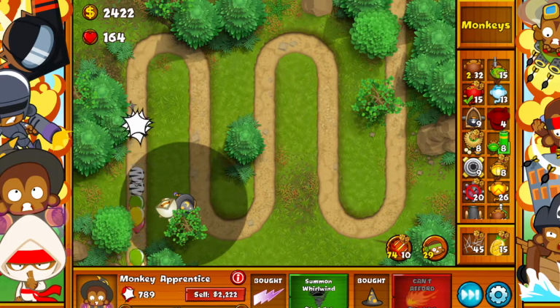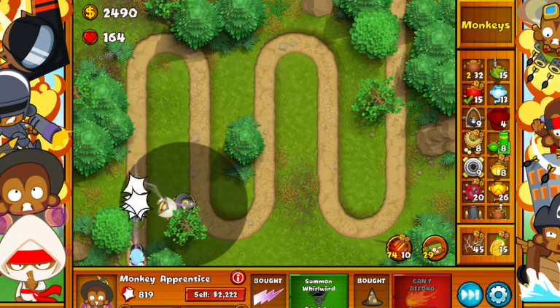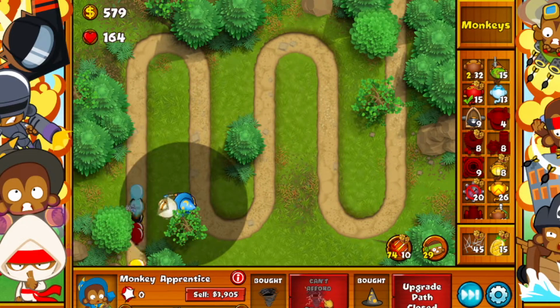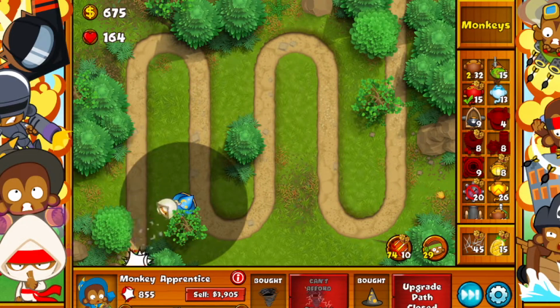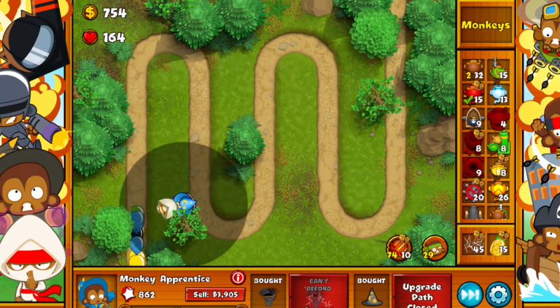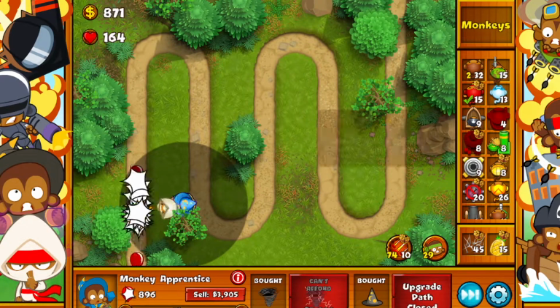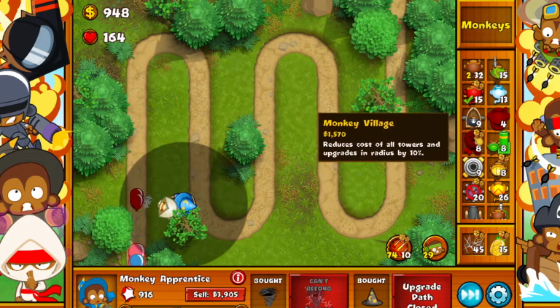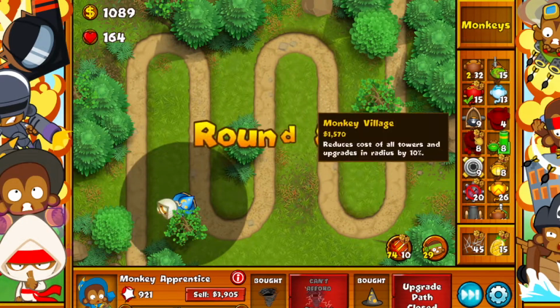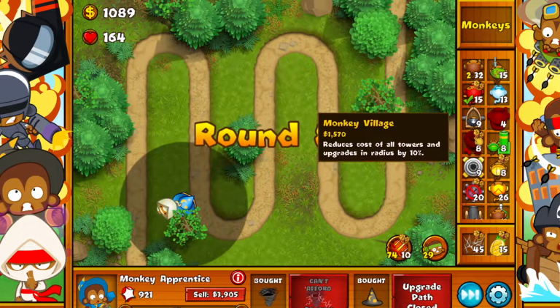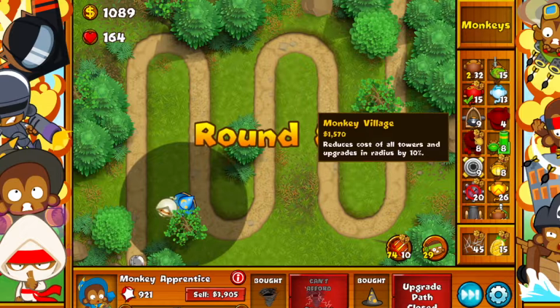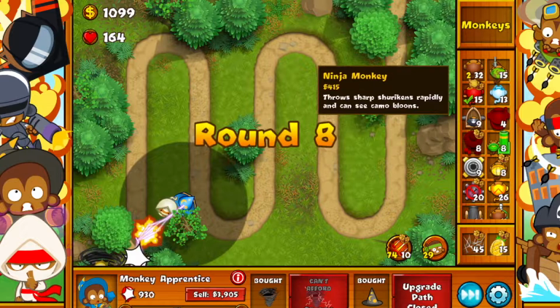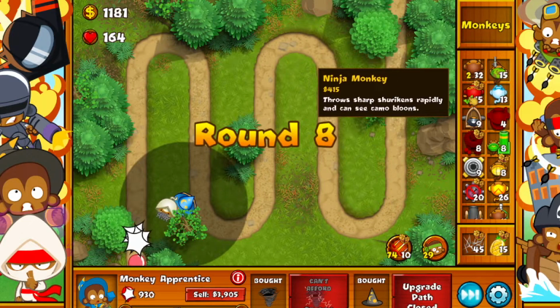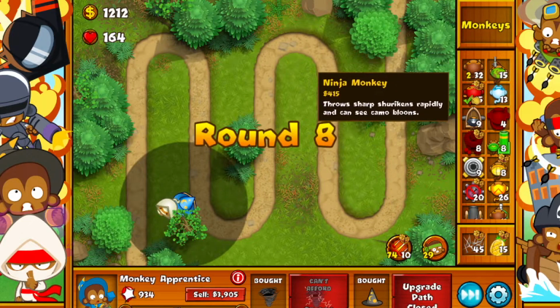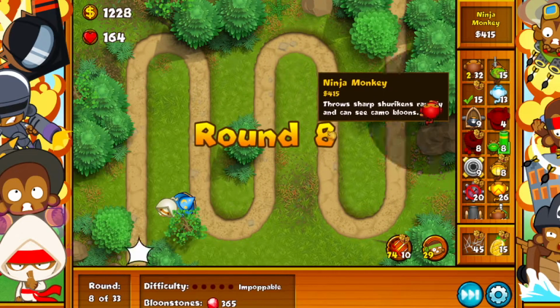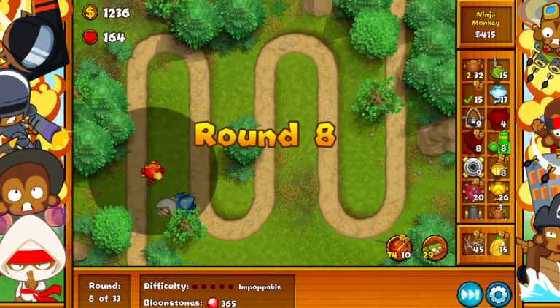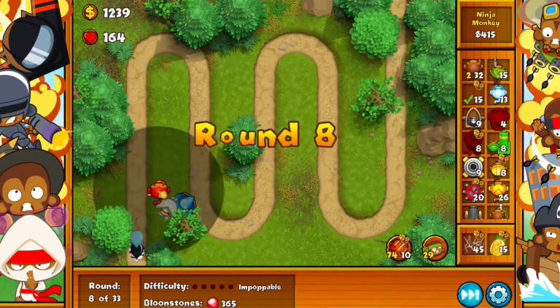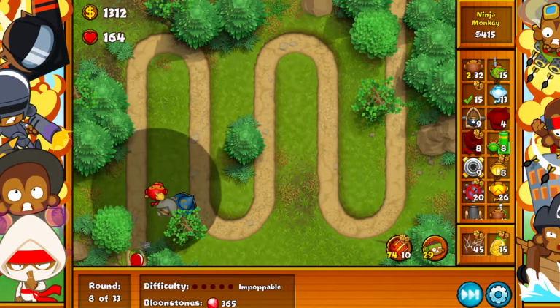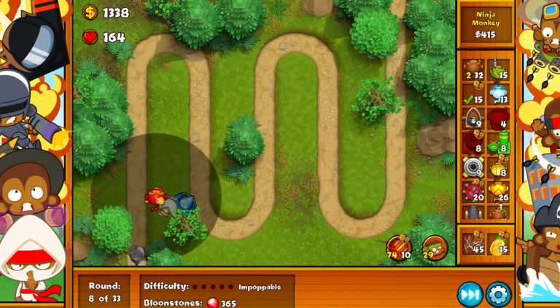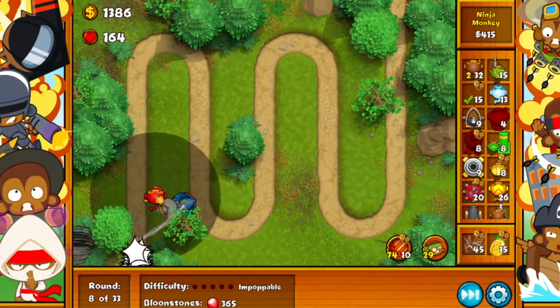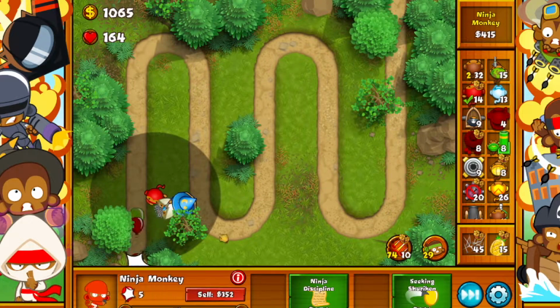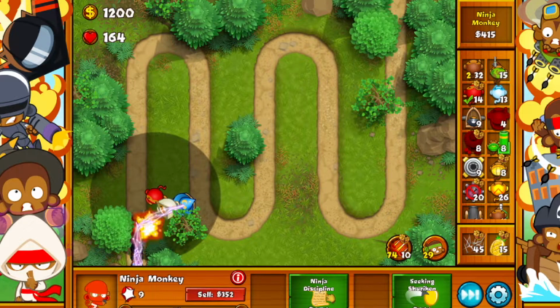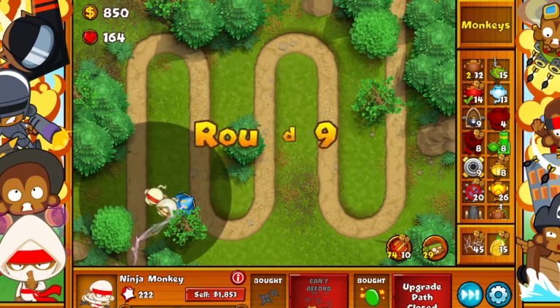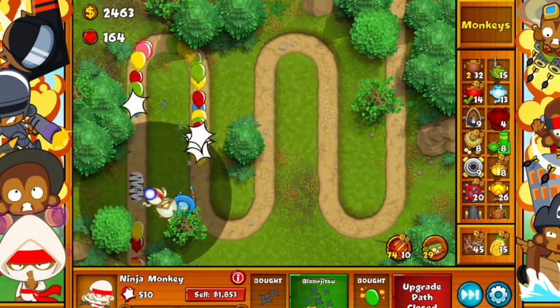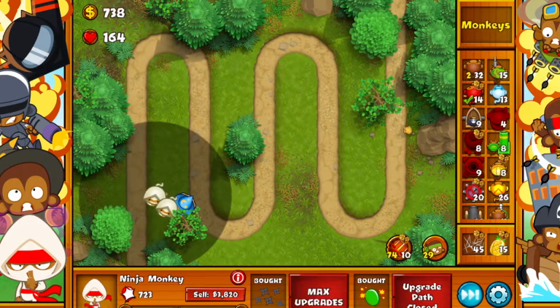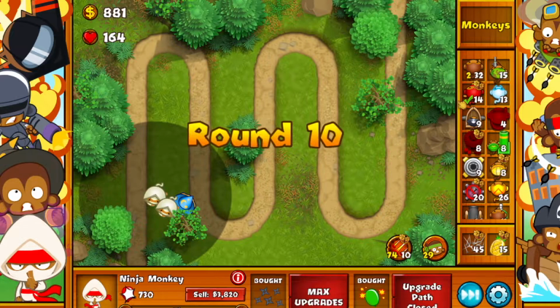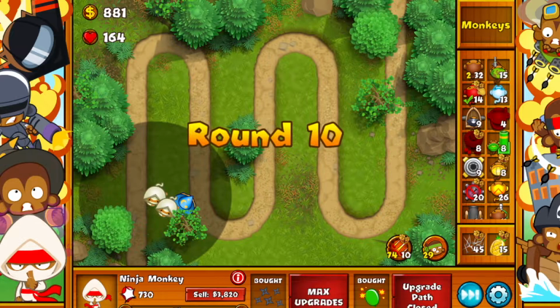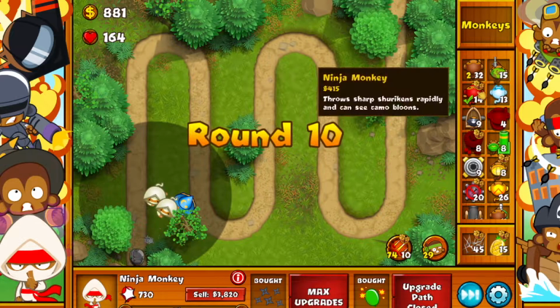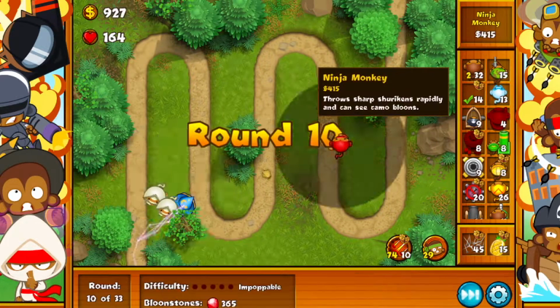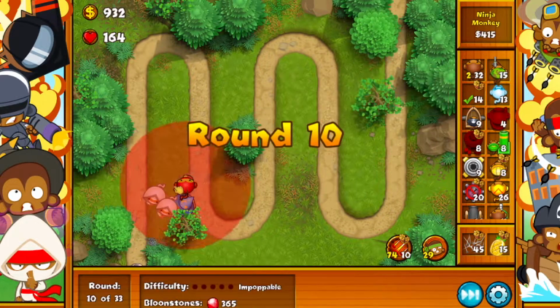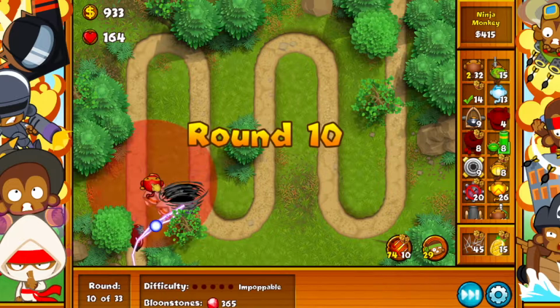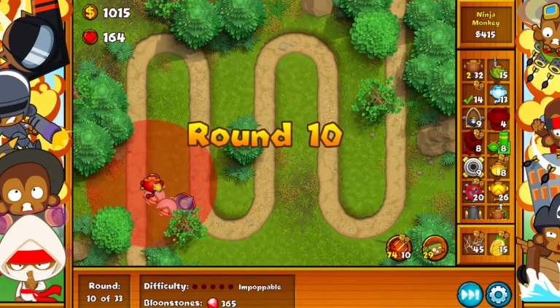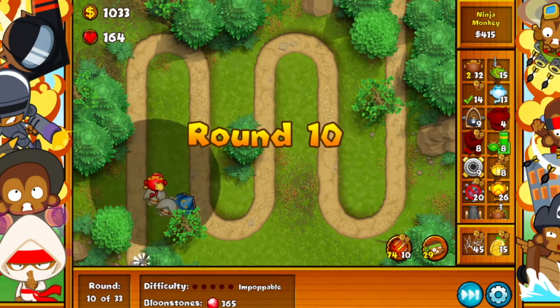Now that we've got Bloonjitzu, let's get distraction and what we want to do next is get the tornado. Summon whirlwind — and what we want to drop next is another ninja monkey, fully upgraded.